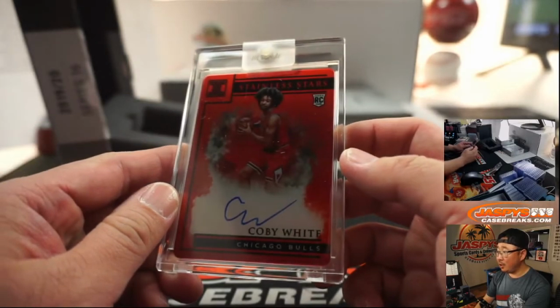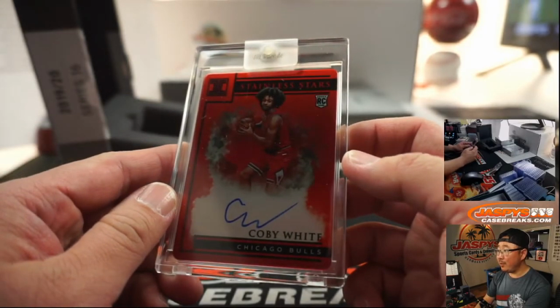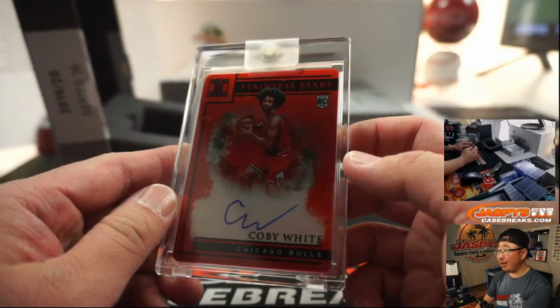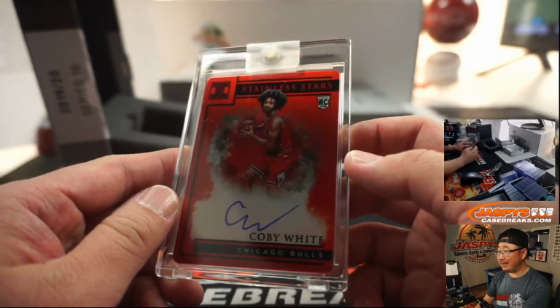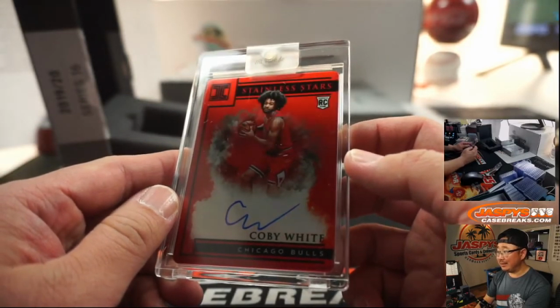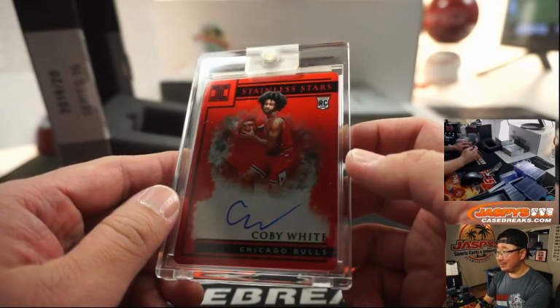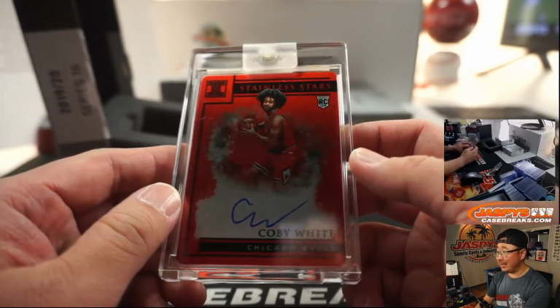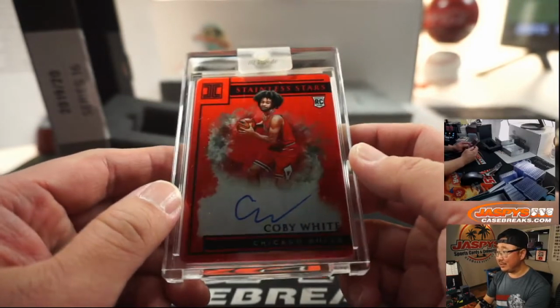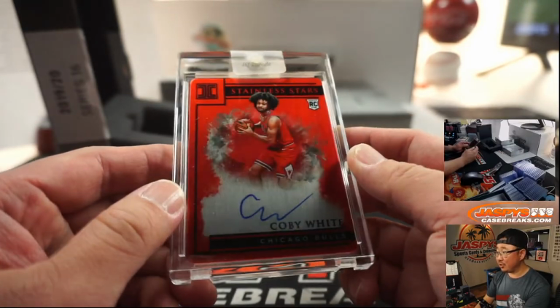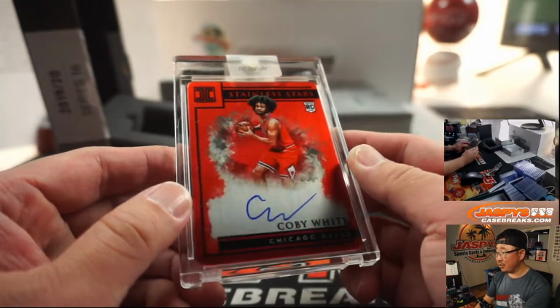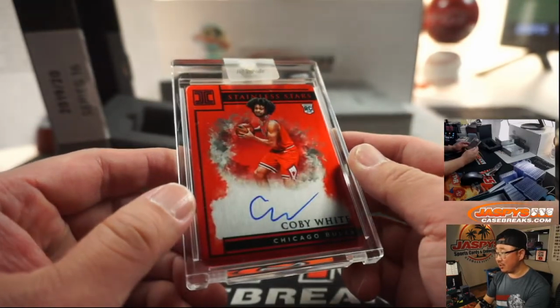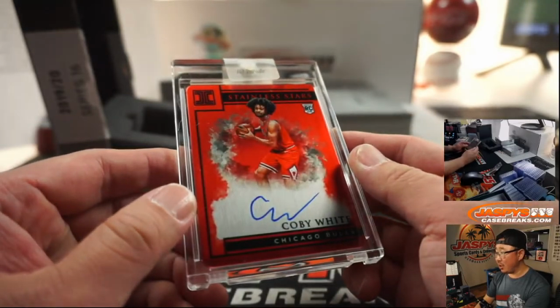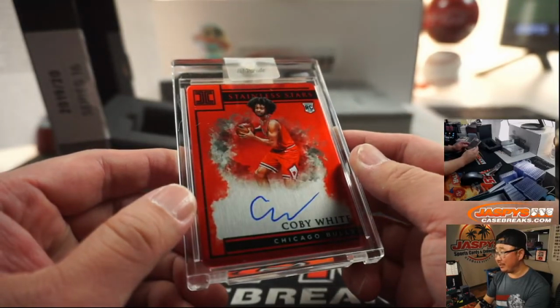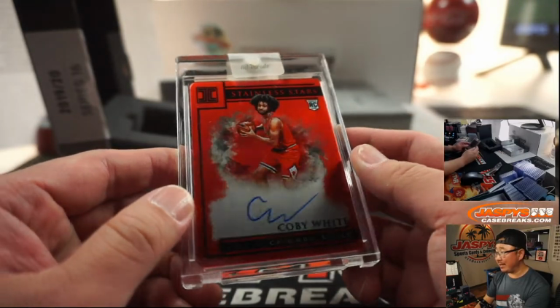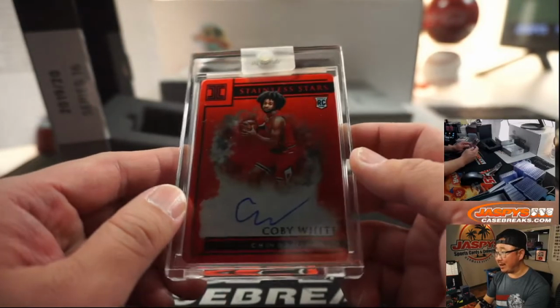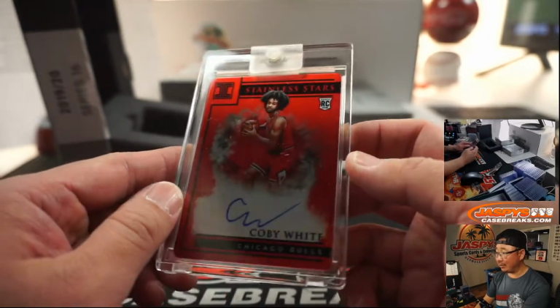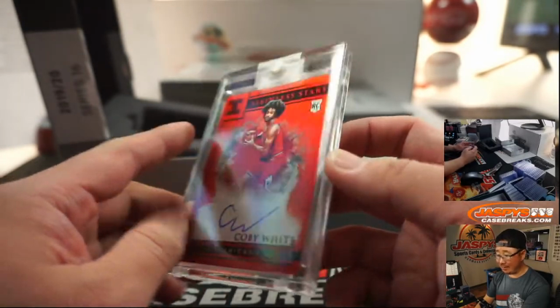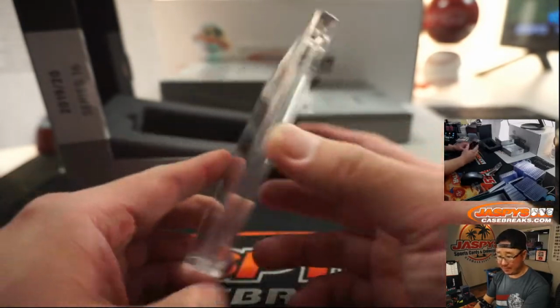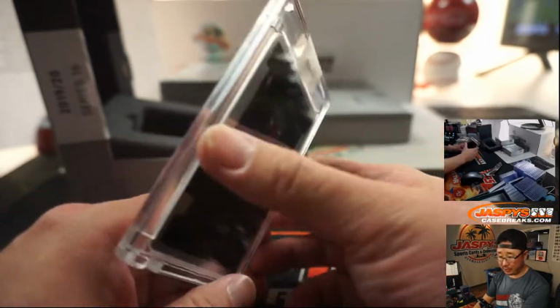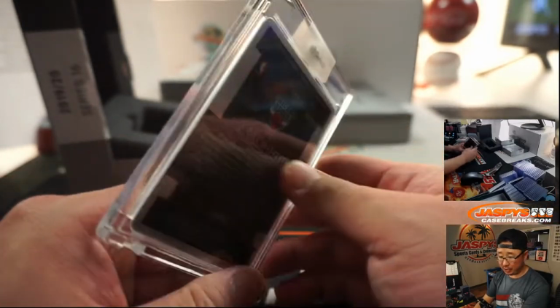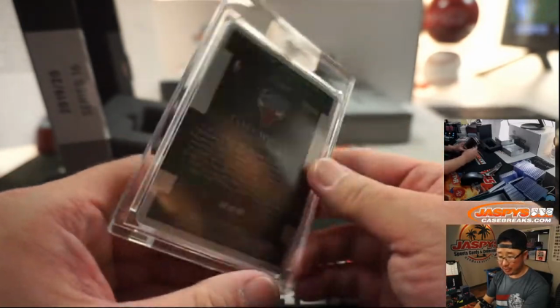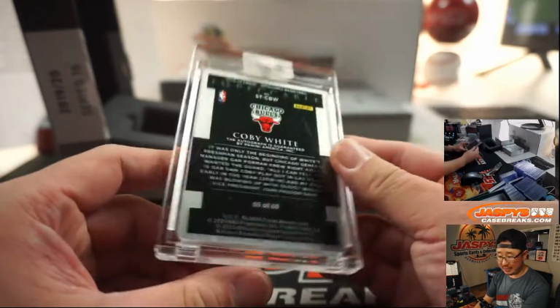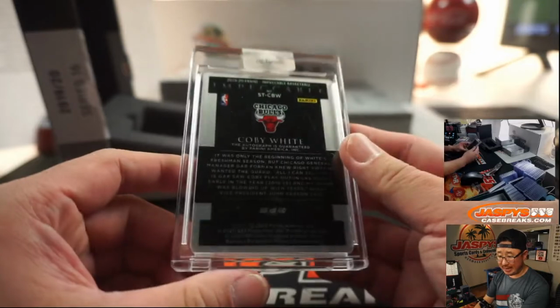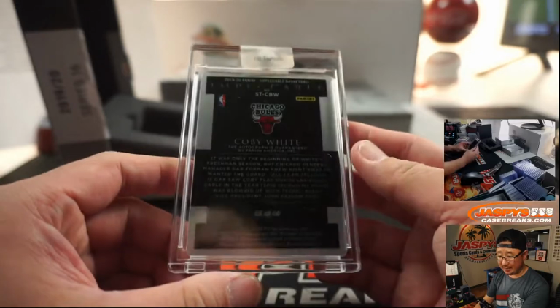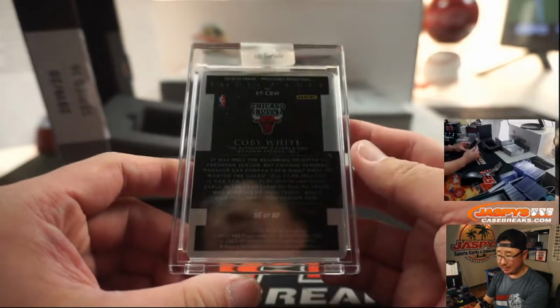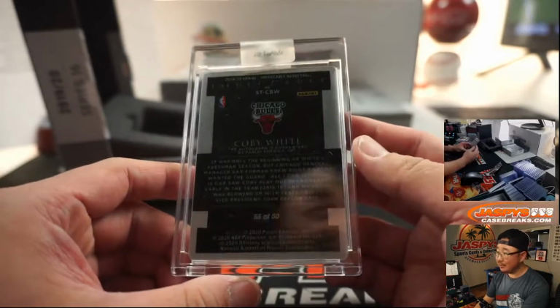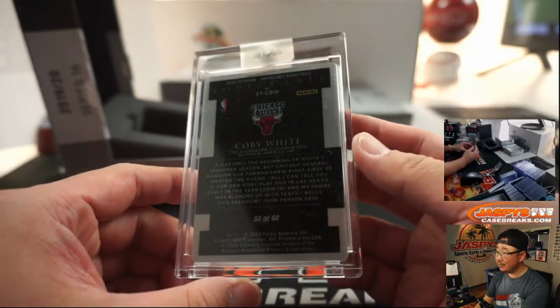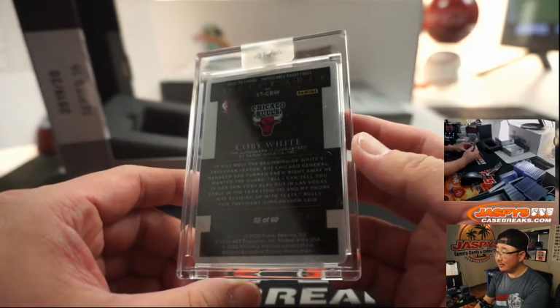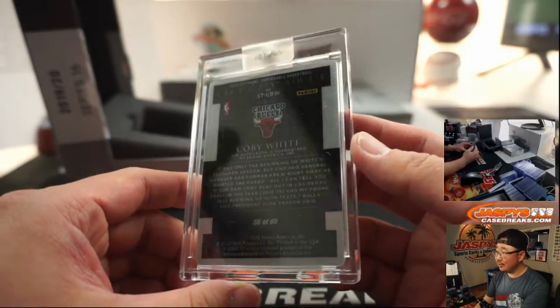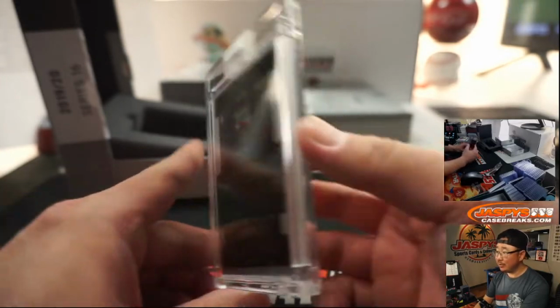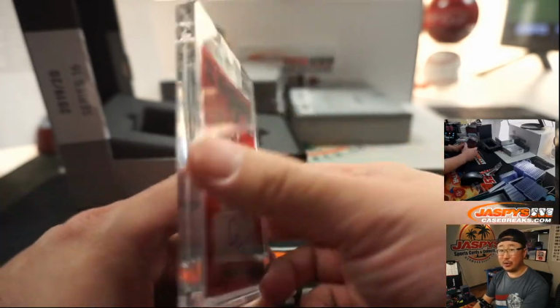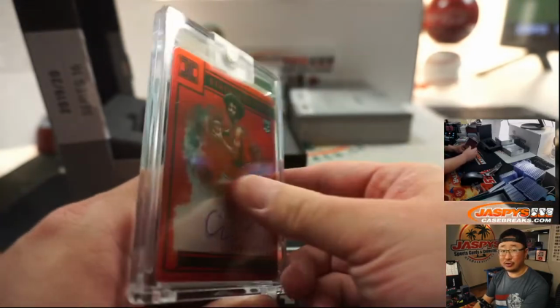Coby White, Stainless Stars, on-plate autograph. That's pretty sharp. Danny with the Bulls.